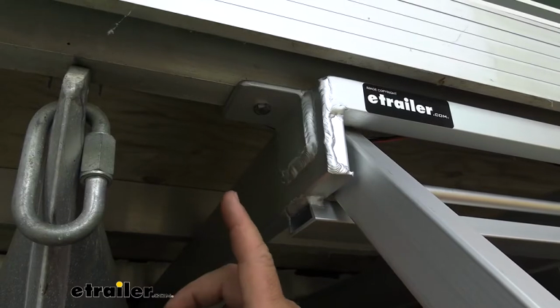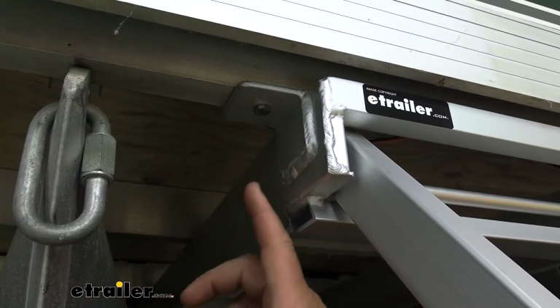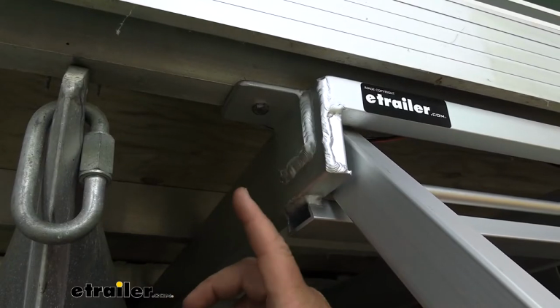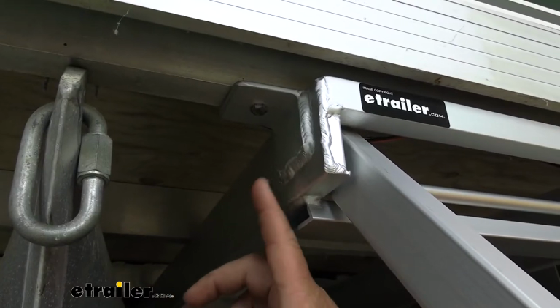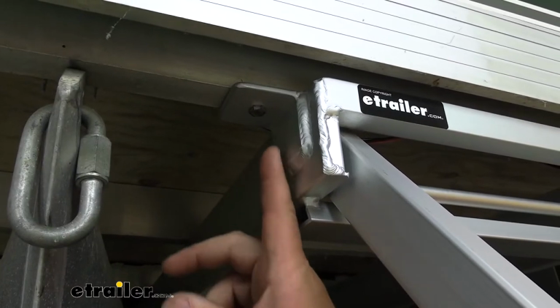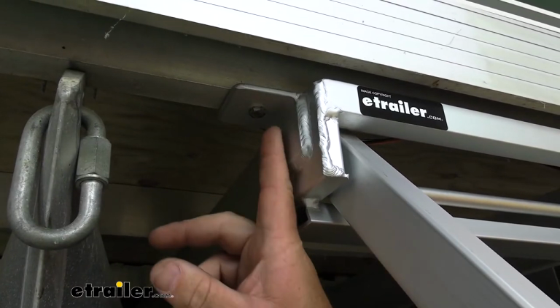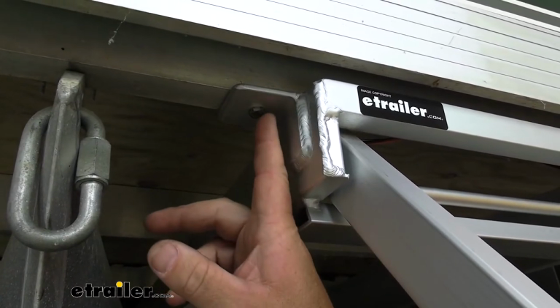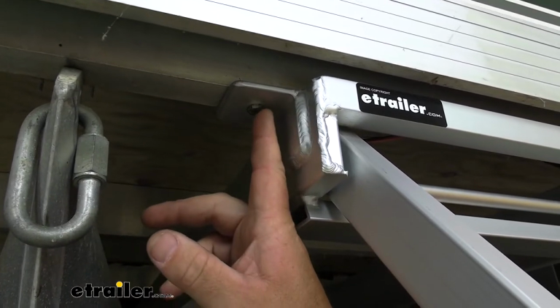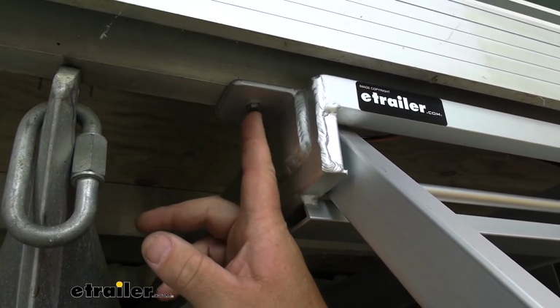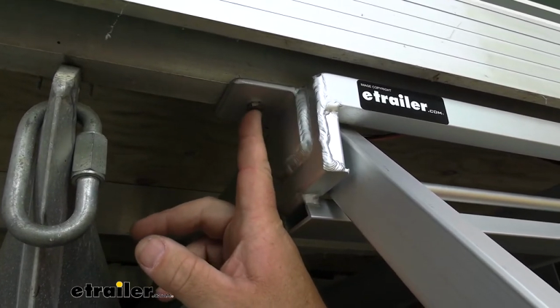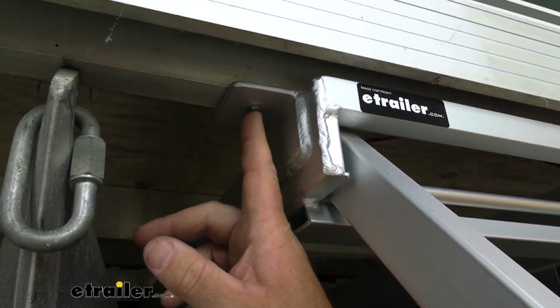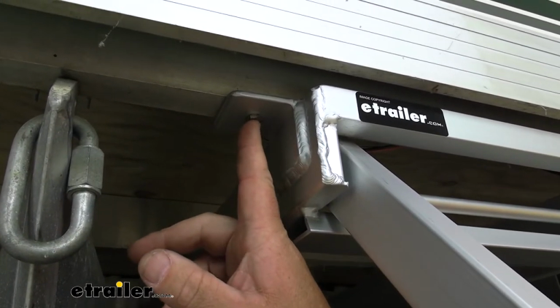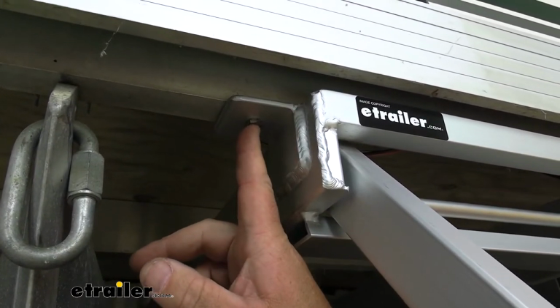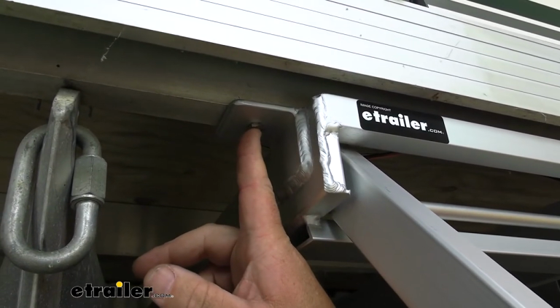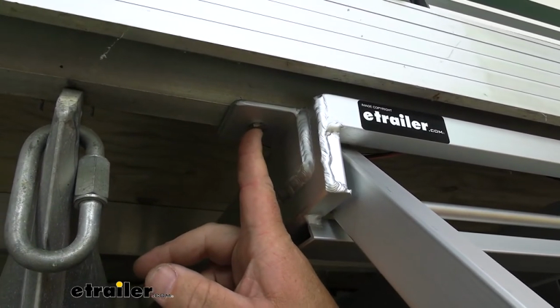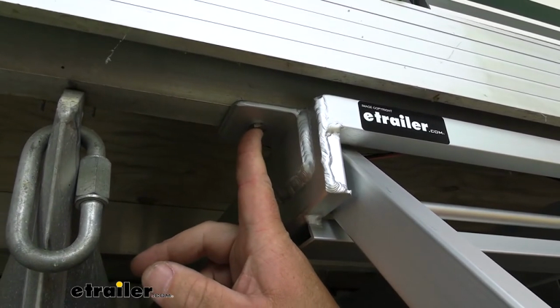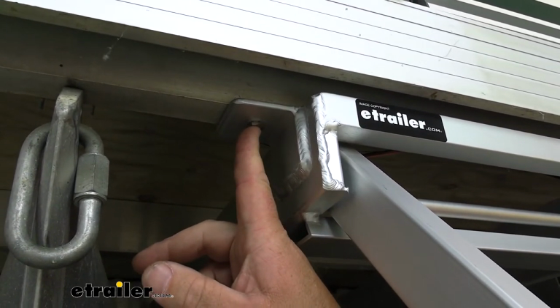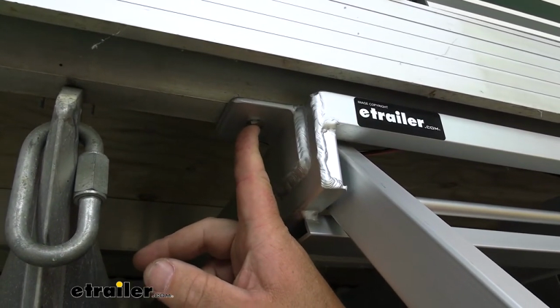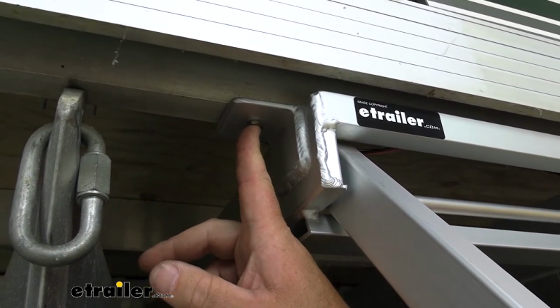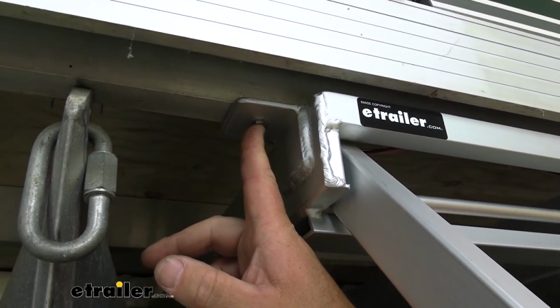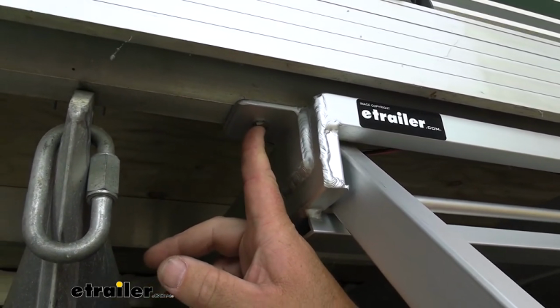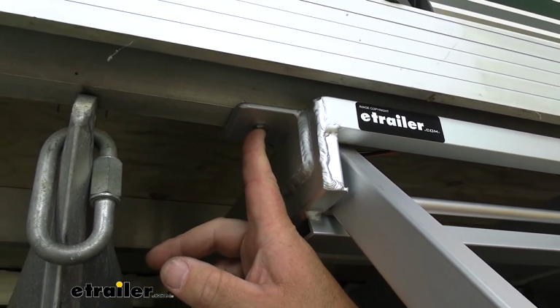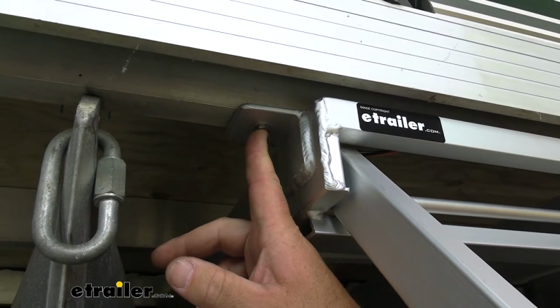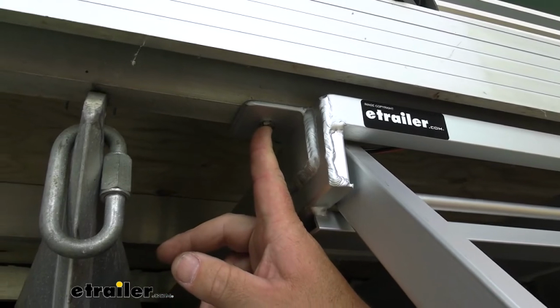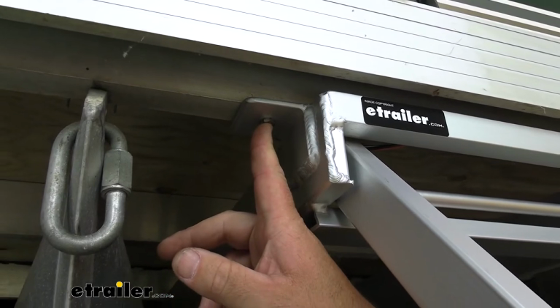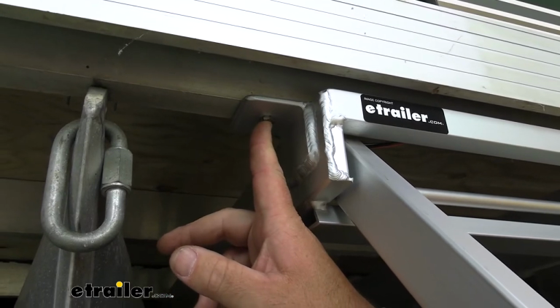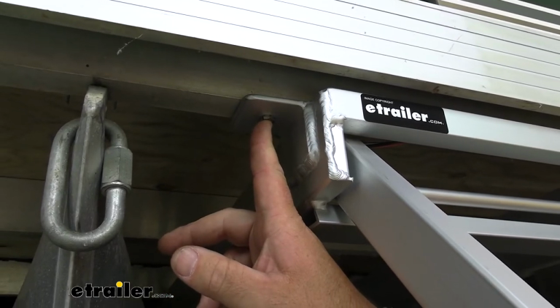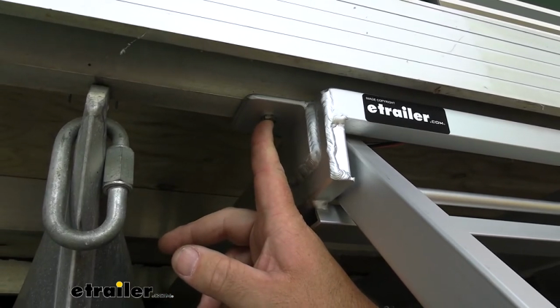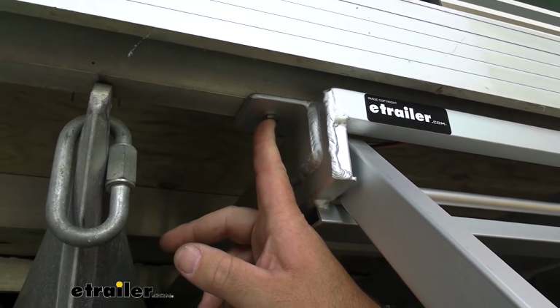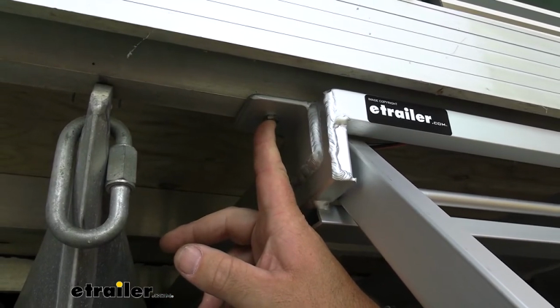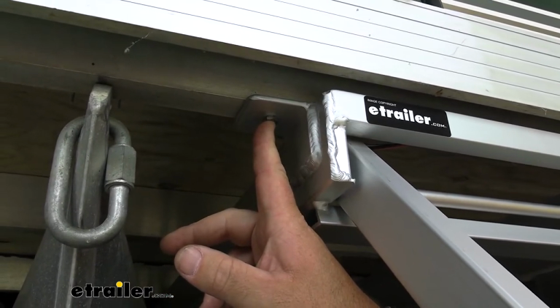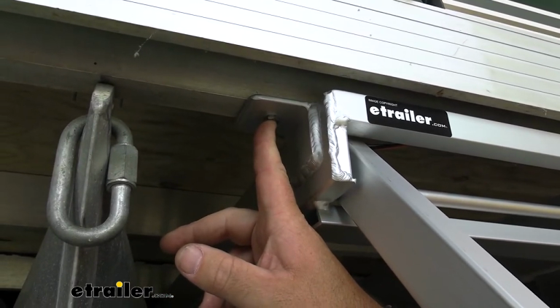As far as how it mounts, it's going to come with the mounting hardware: bolts, lock washers, and nylon lock nuts.